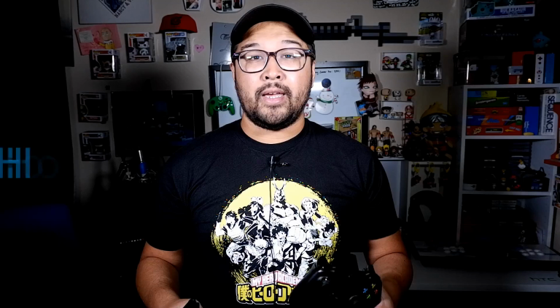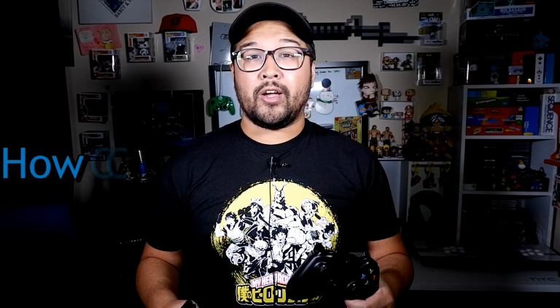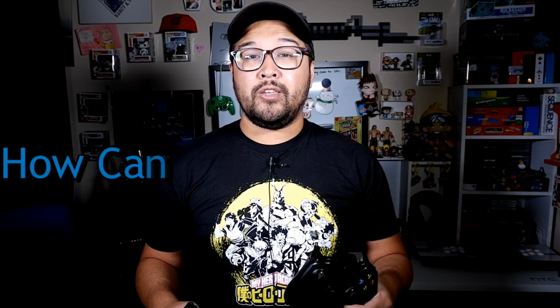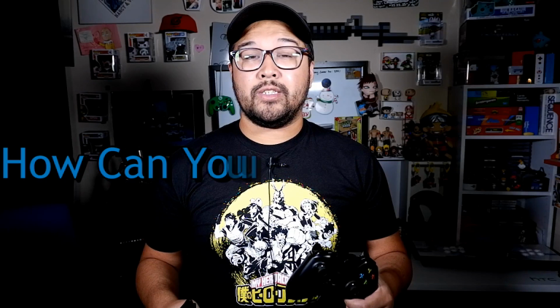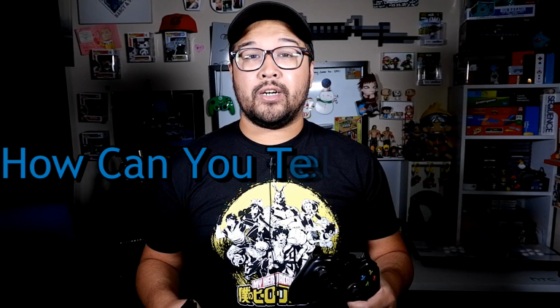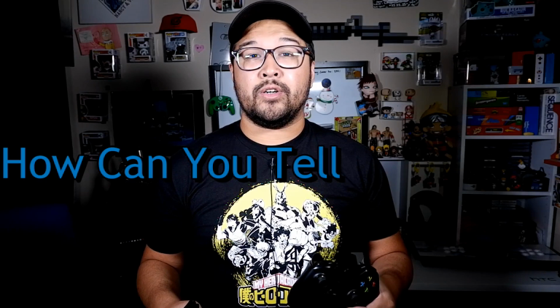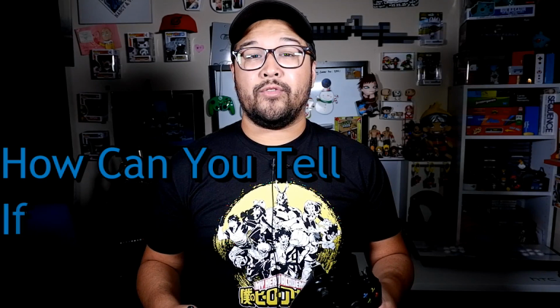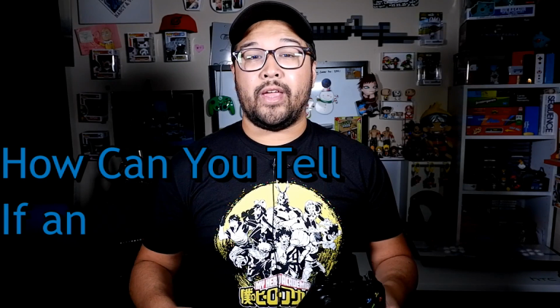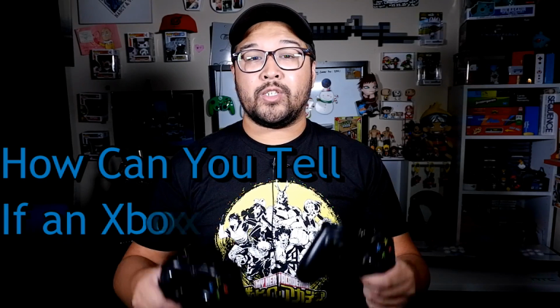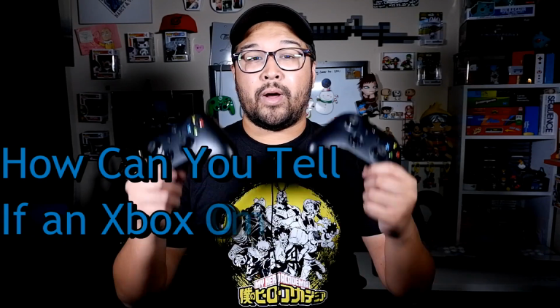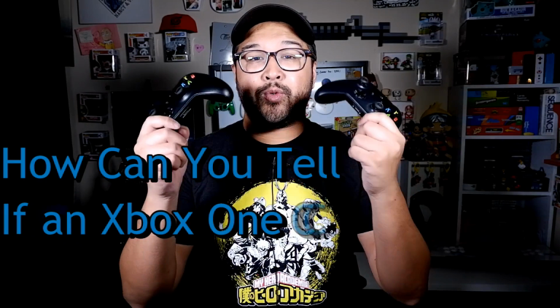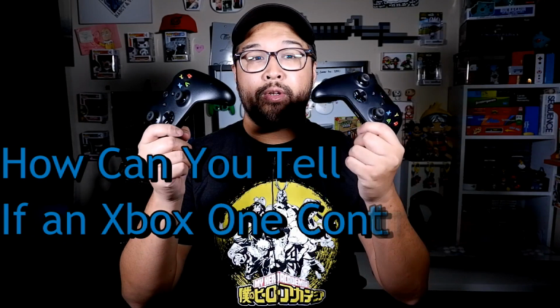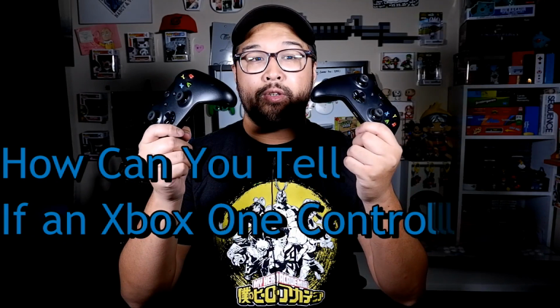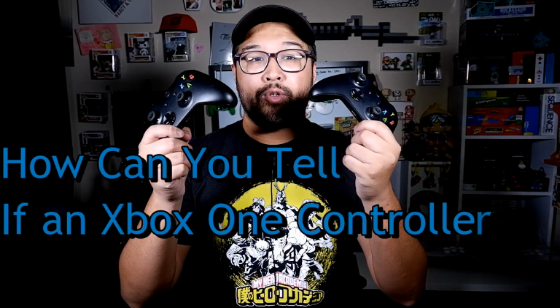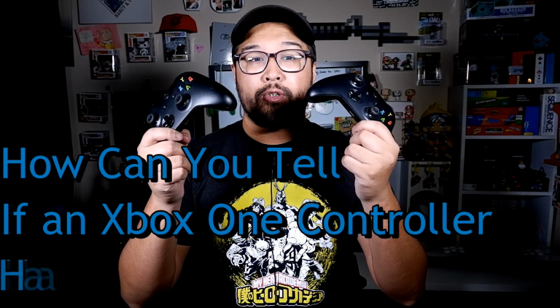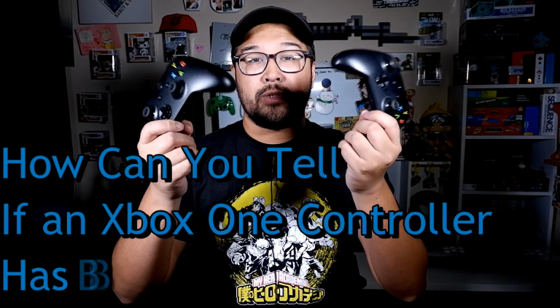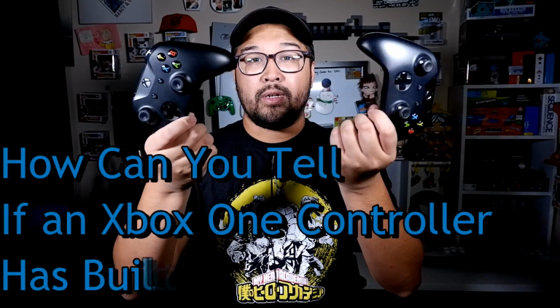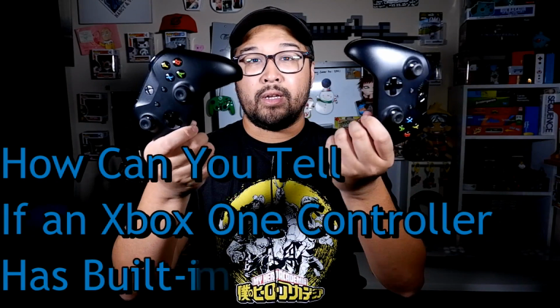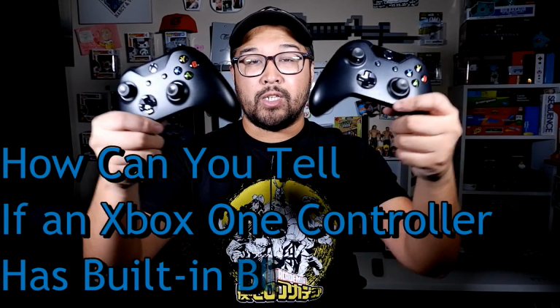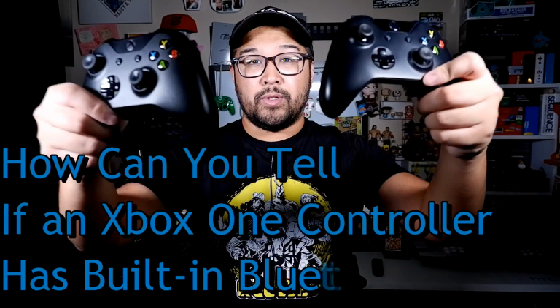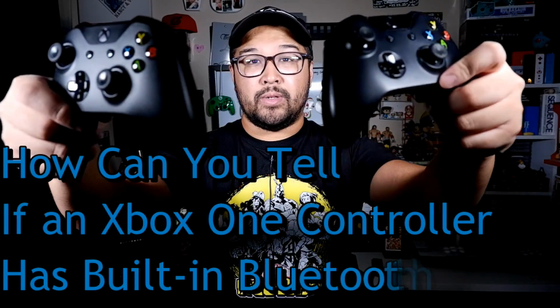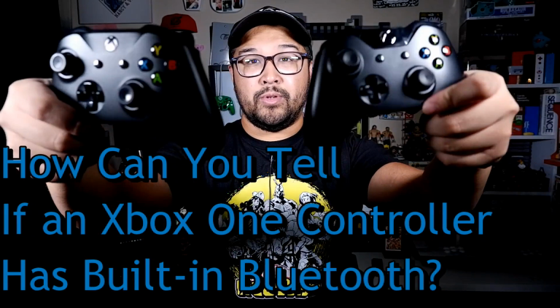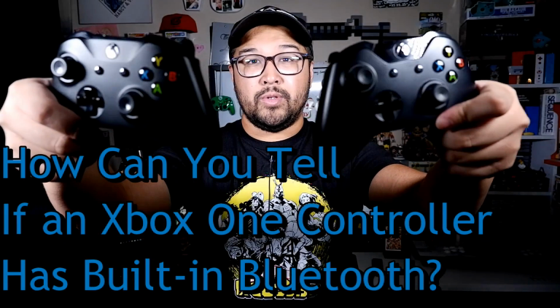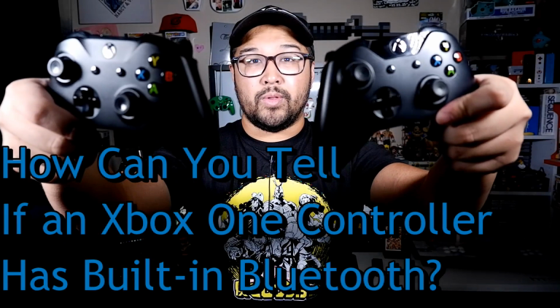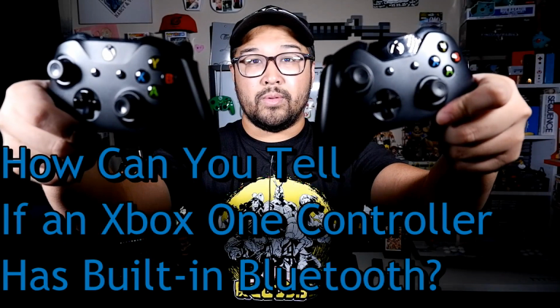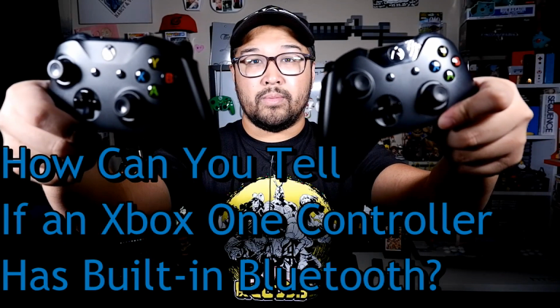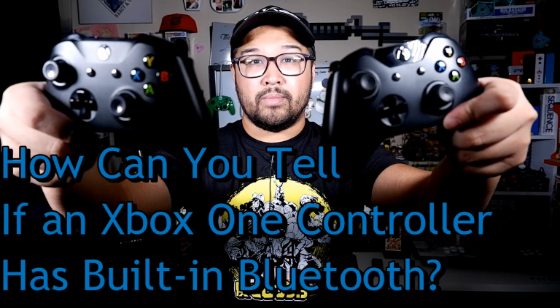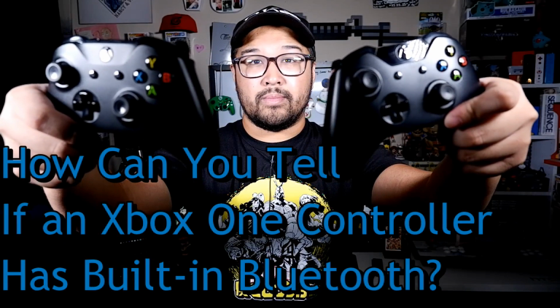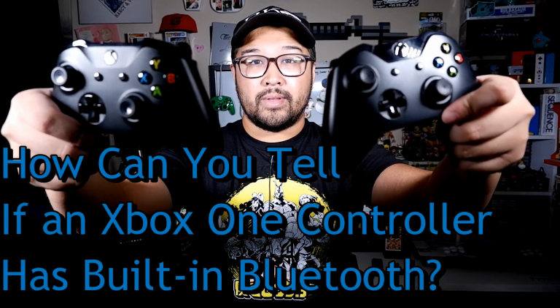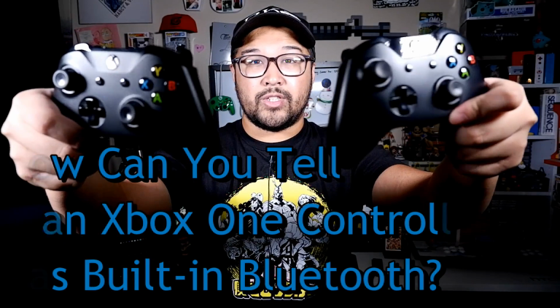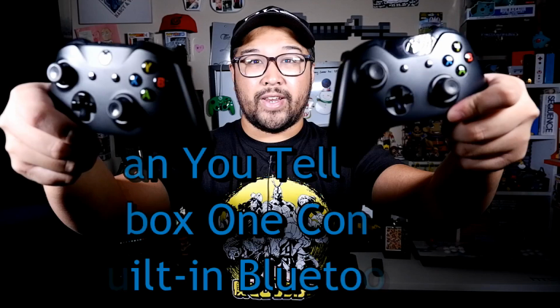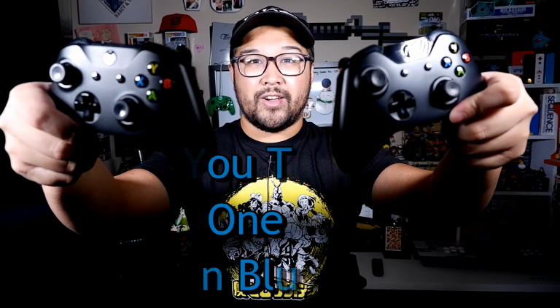How can you tell if an Xbox One controller has built-in Bluetooth? Let's find out.